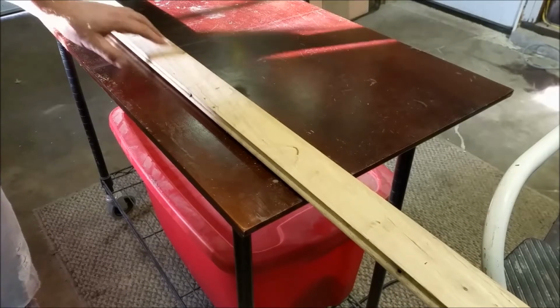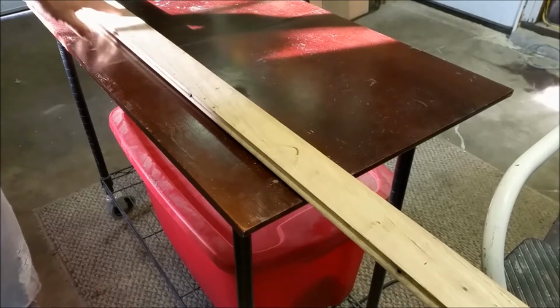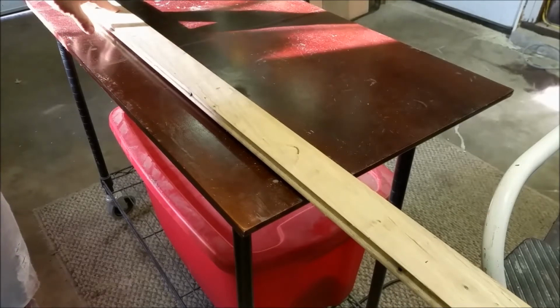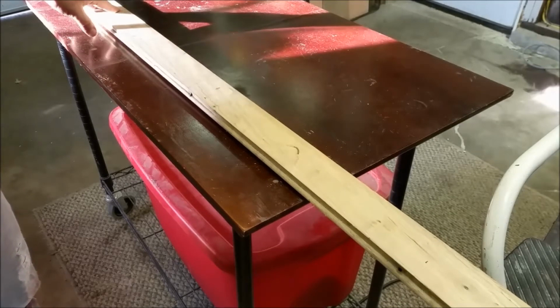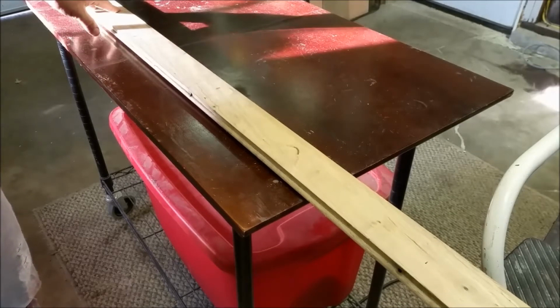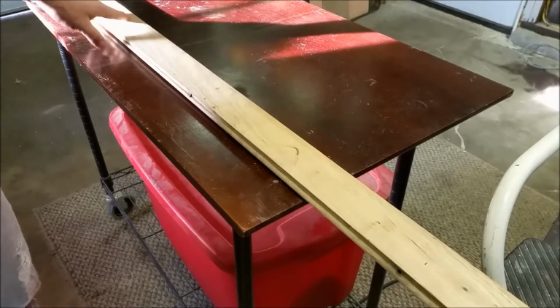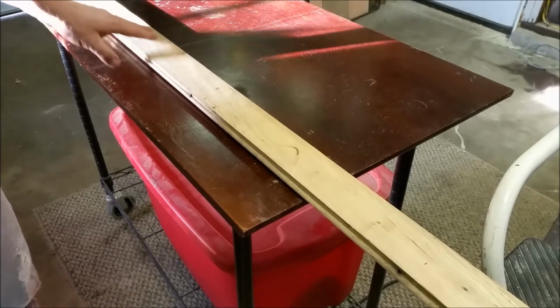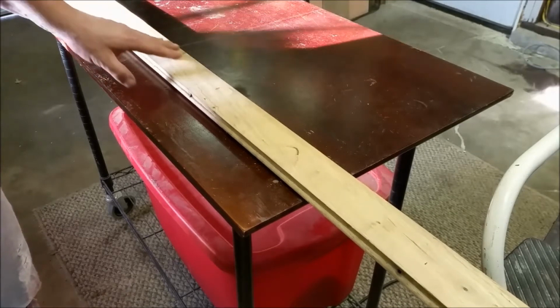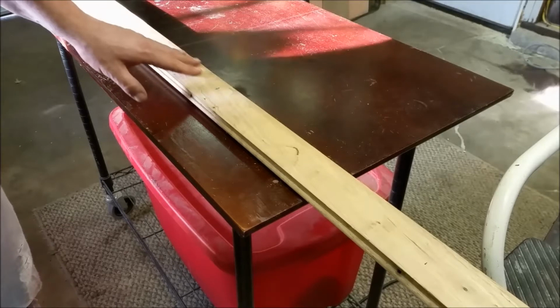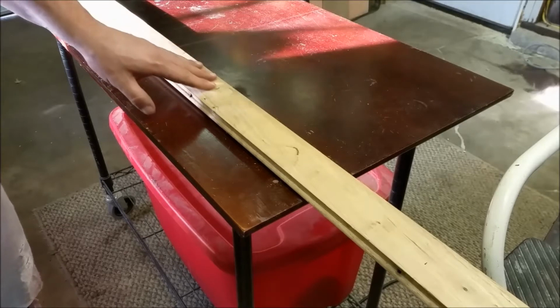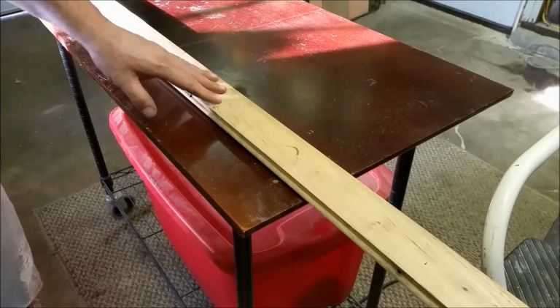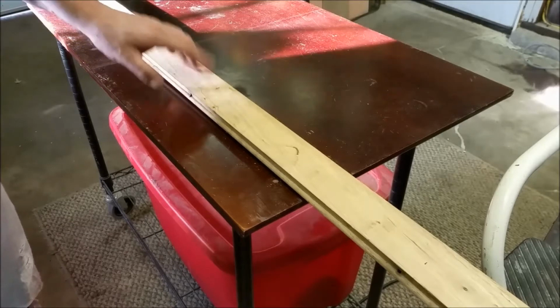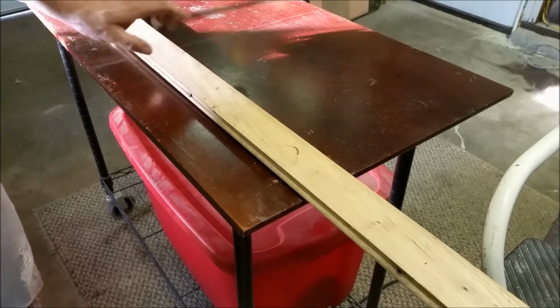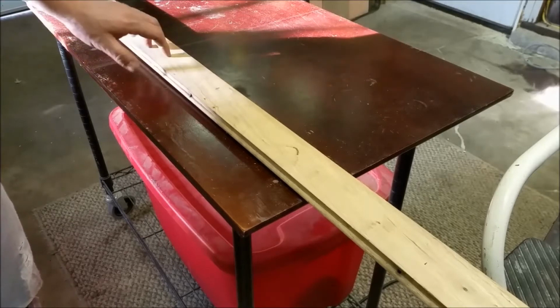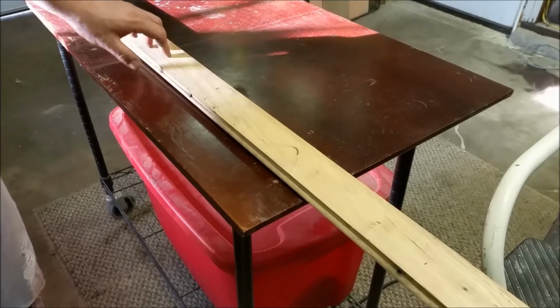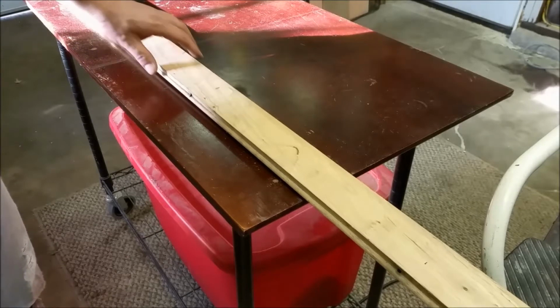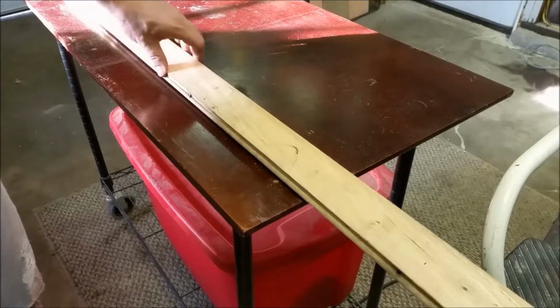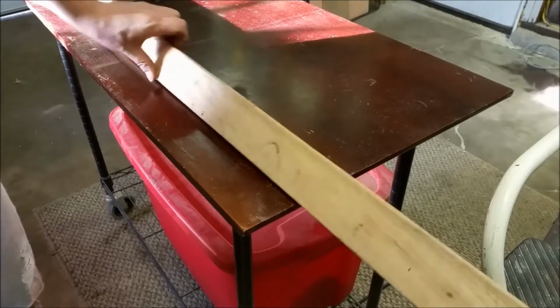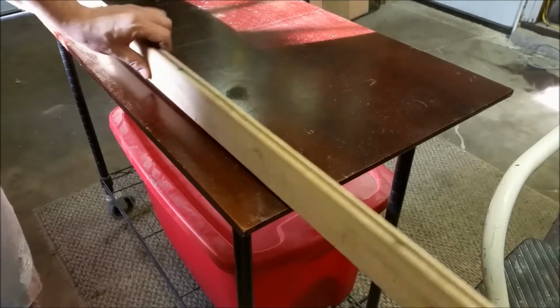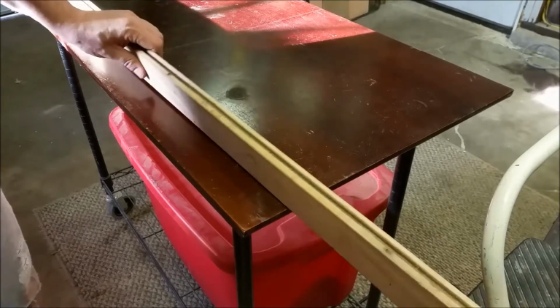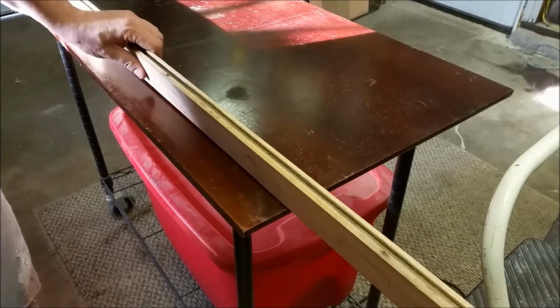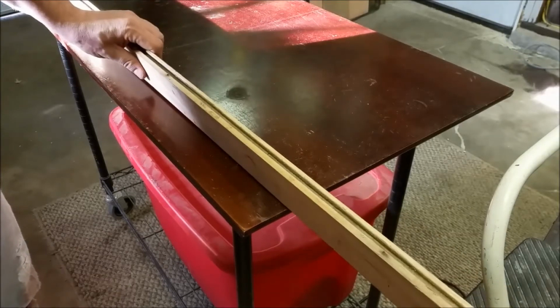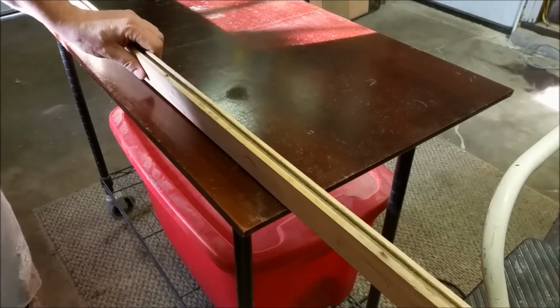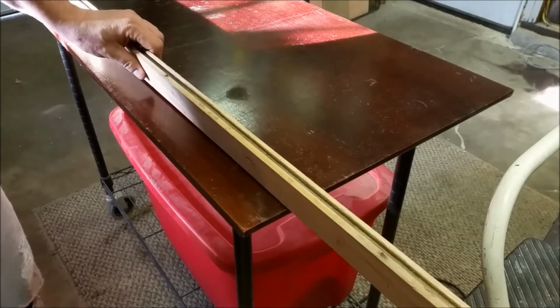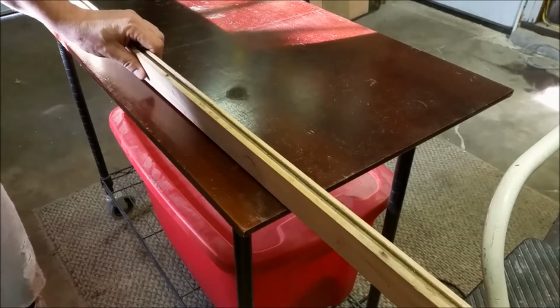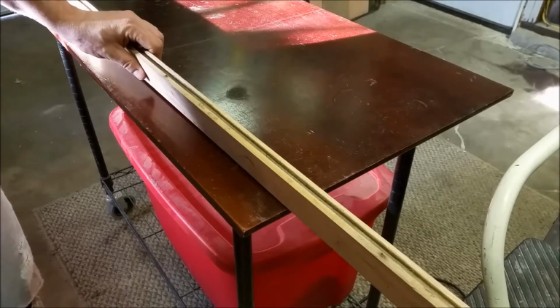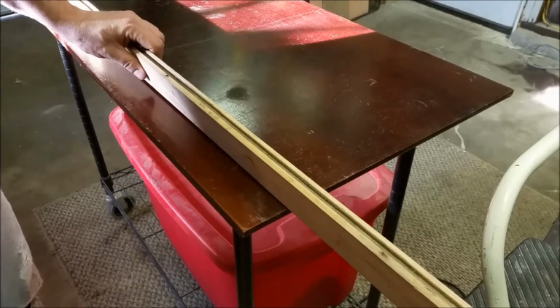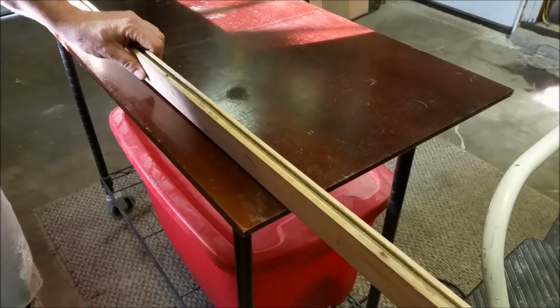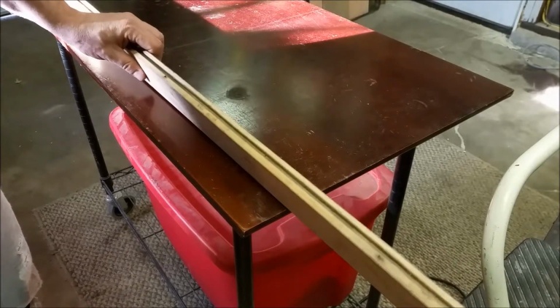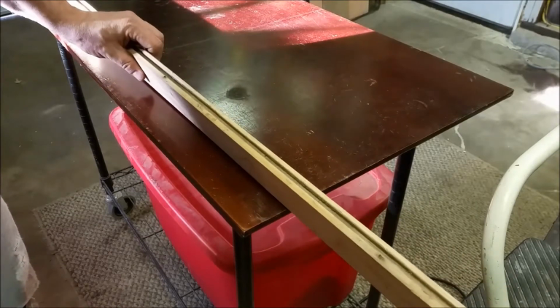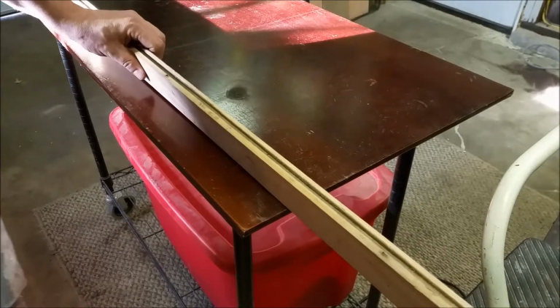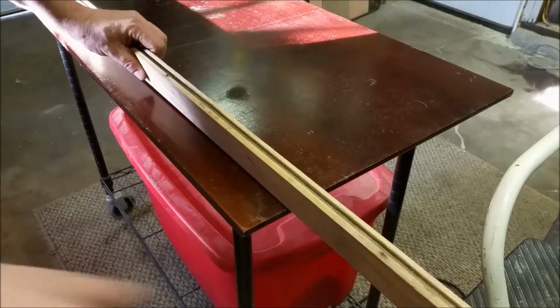I've got a thickness planer and I'm going to take the thickness down maybe half an inch, maybe a little bit less.